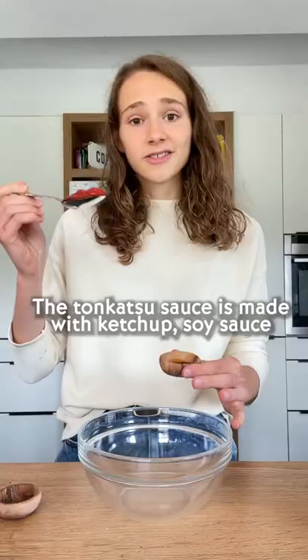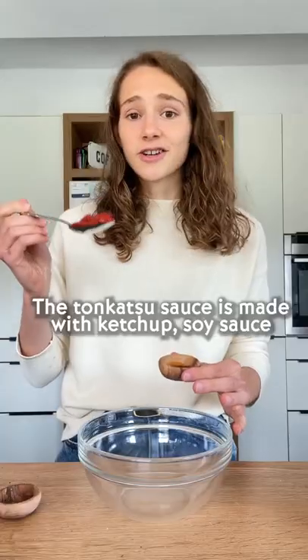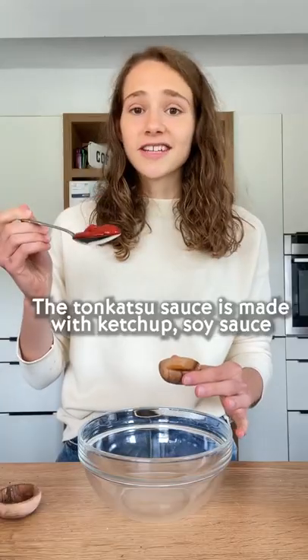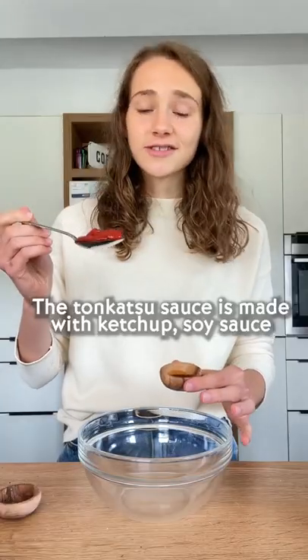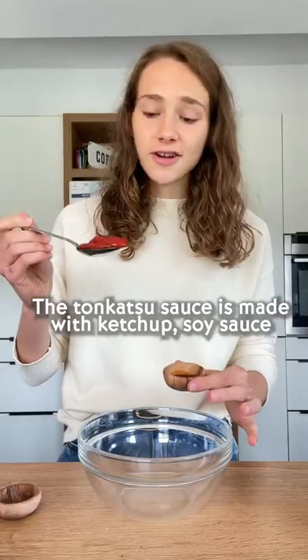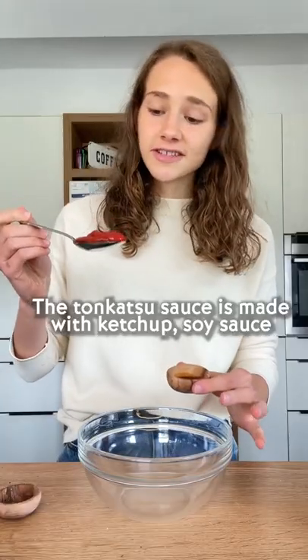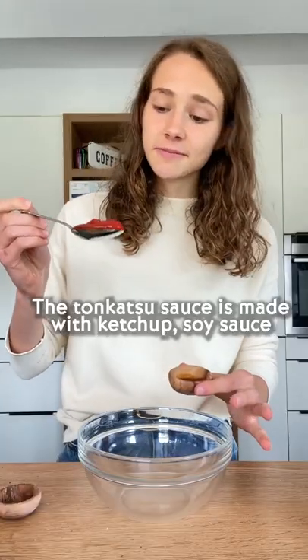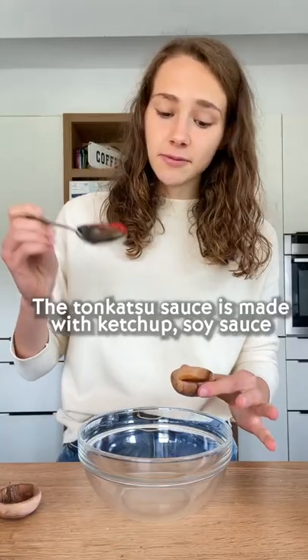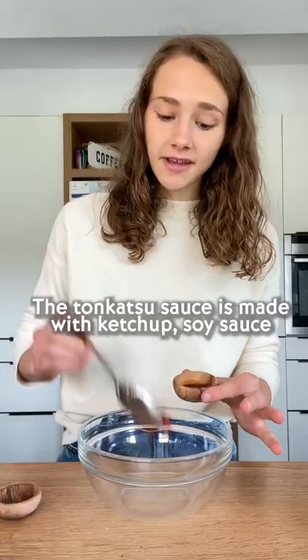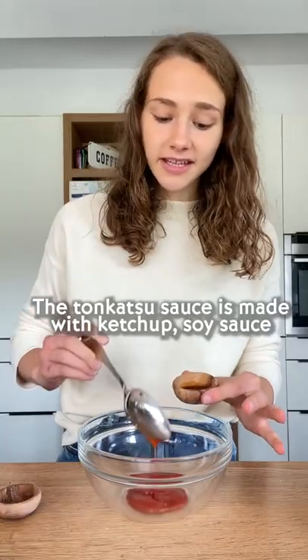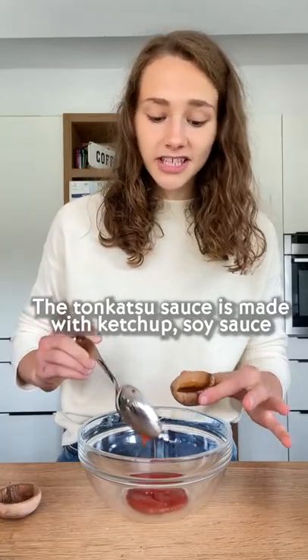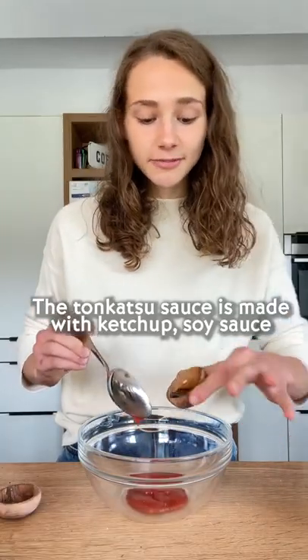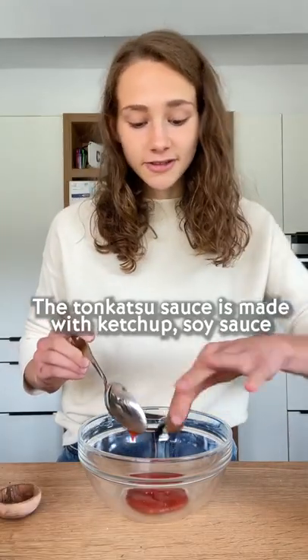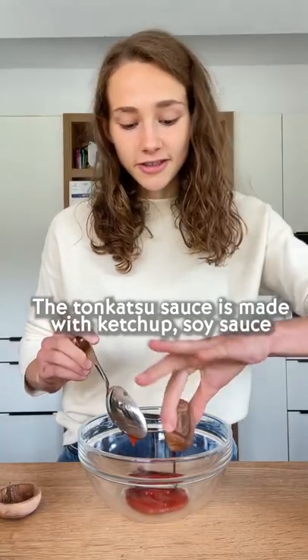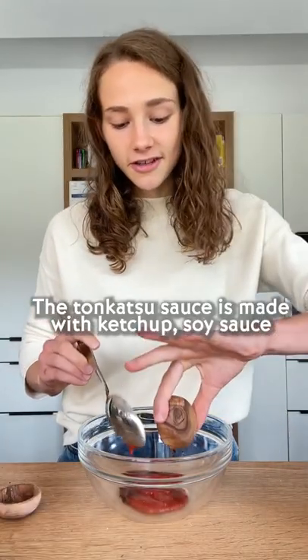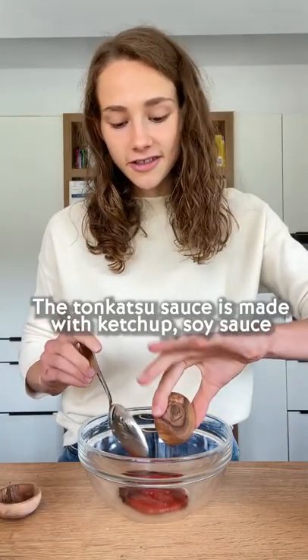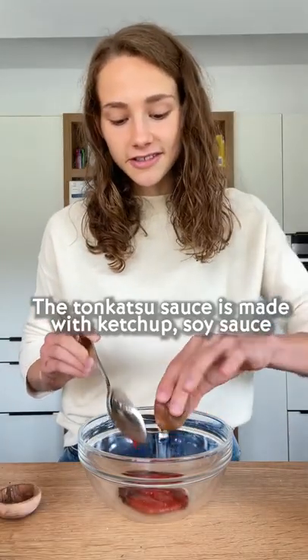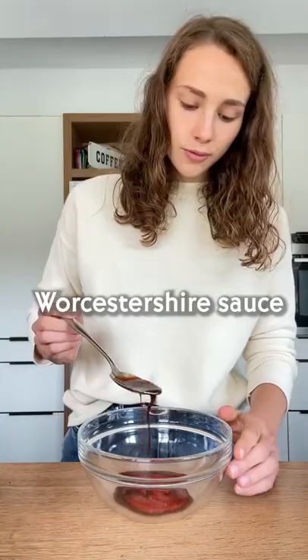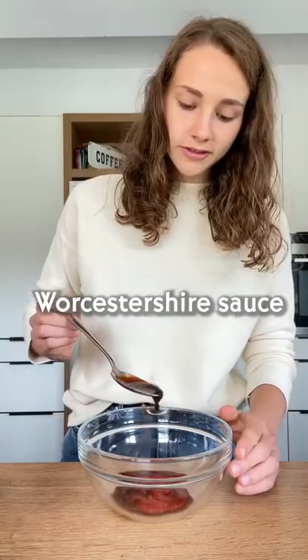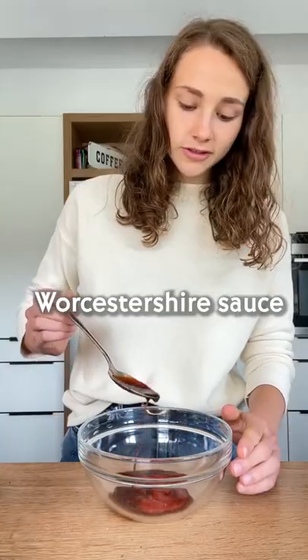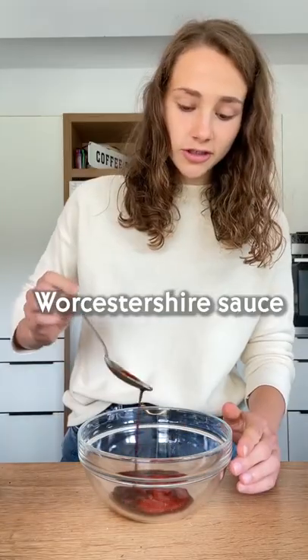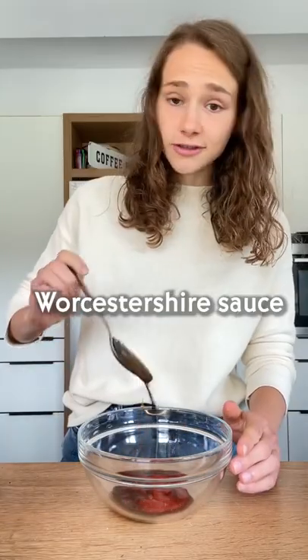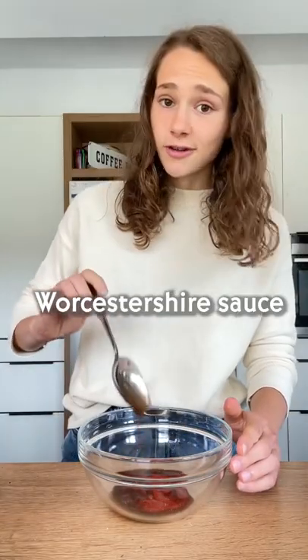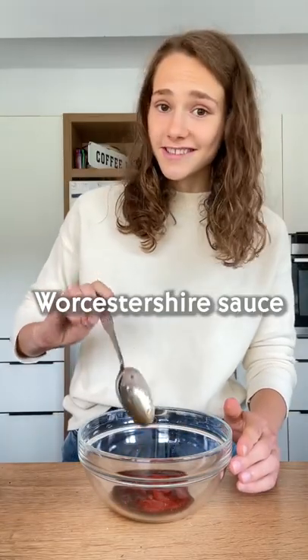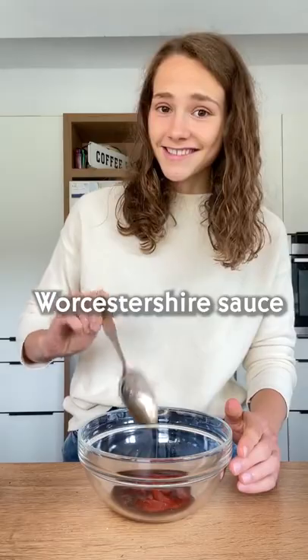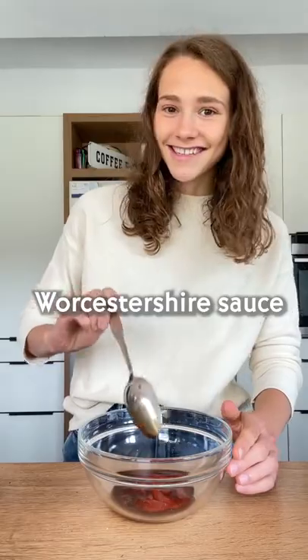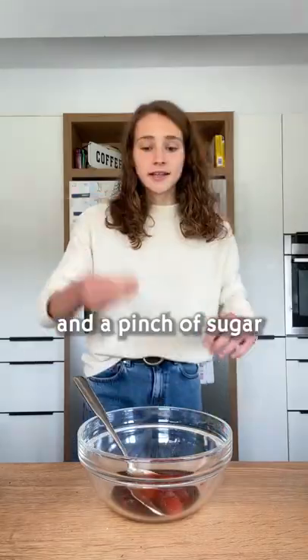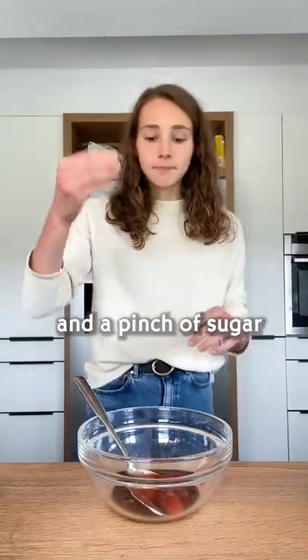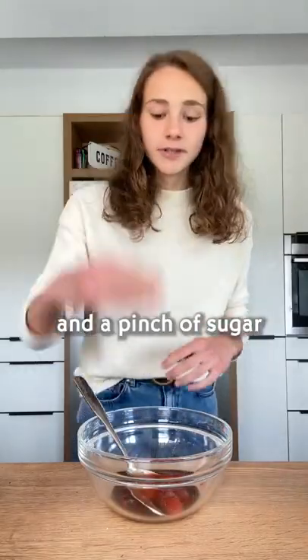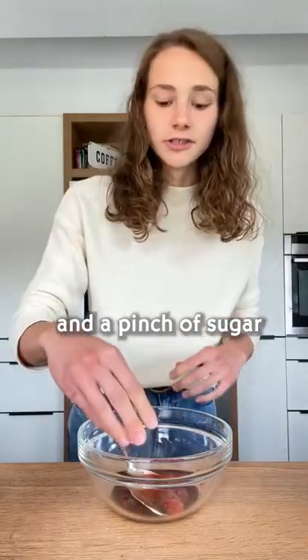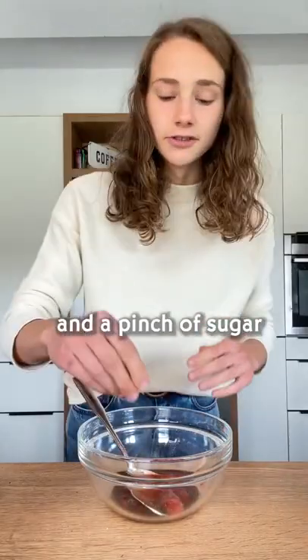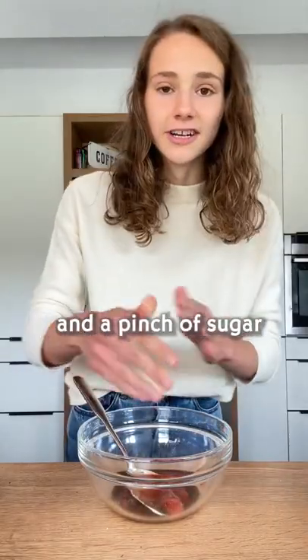The tonkatsu sauce is made with ketchup, soy sauce, Worcestershire sauce, and a pinch of sugar.